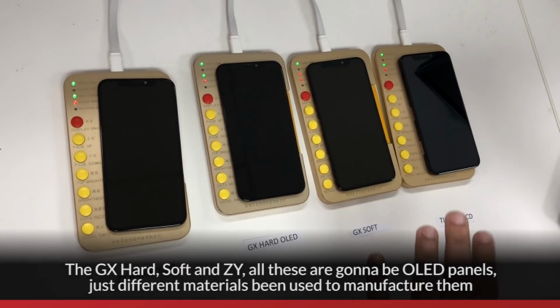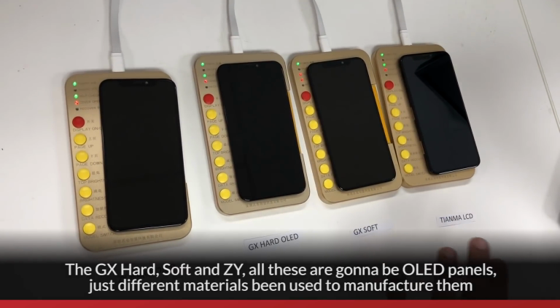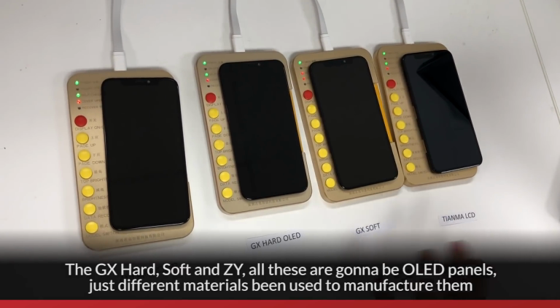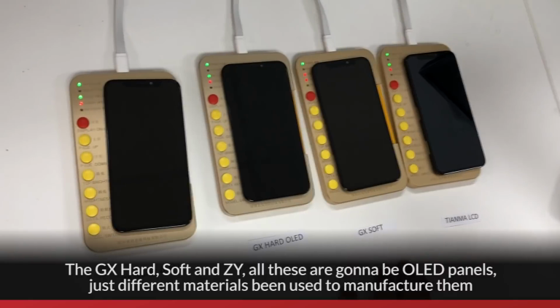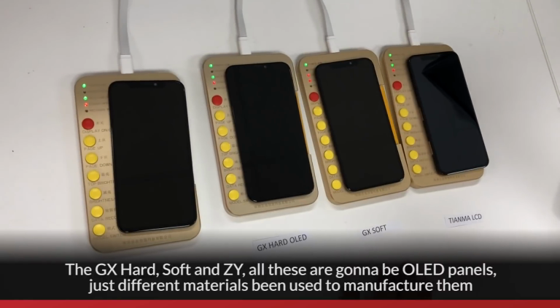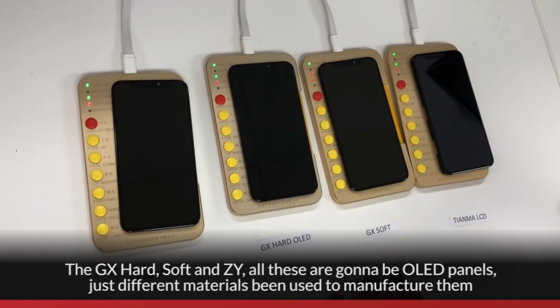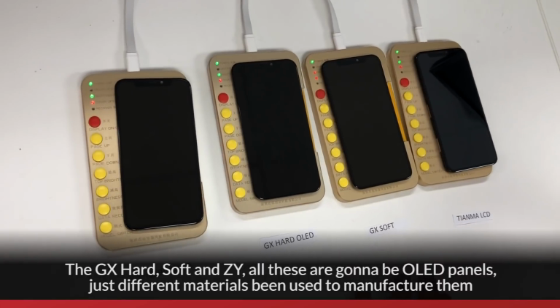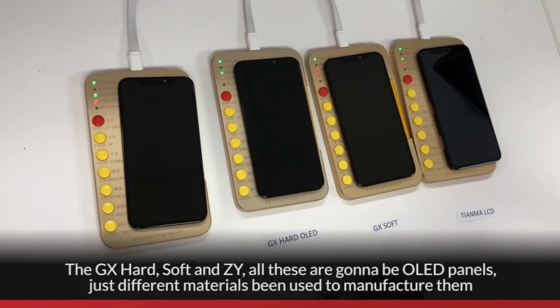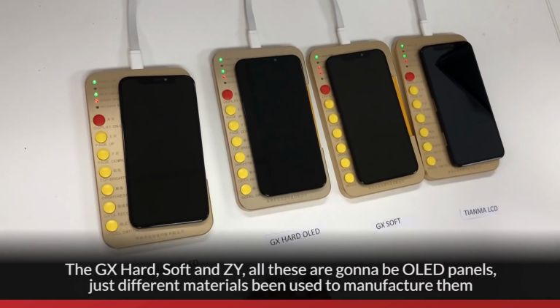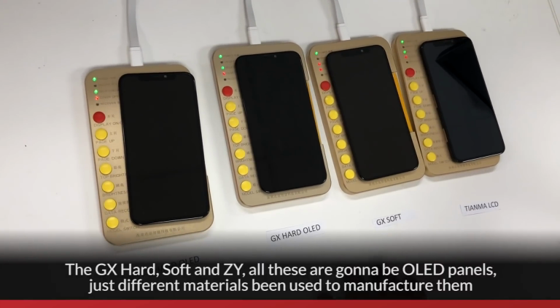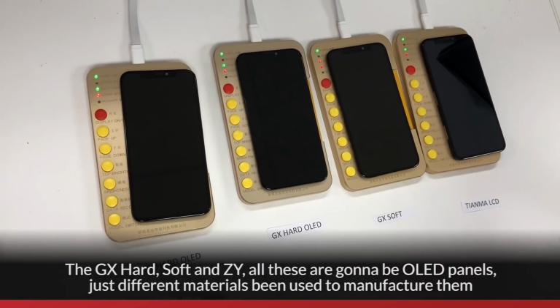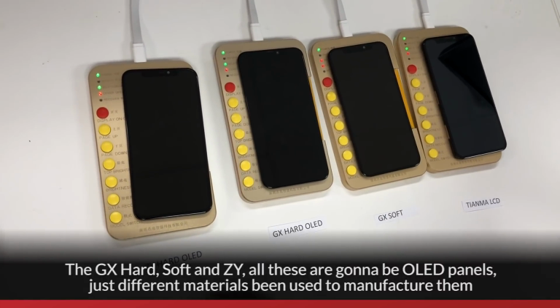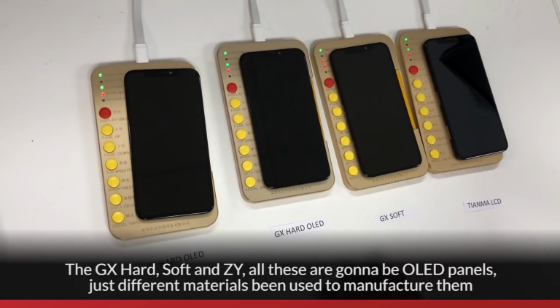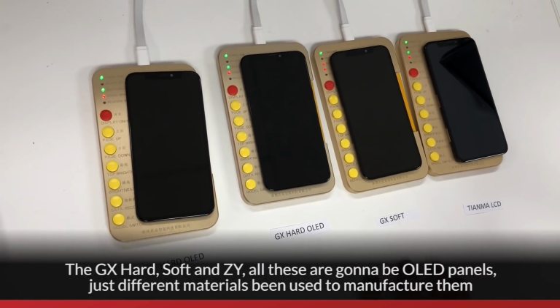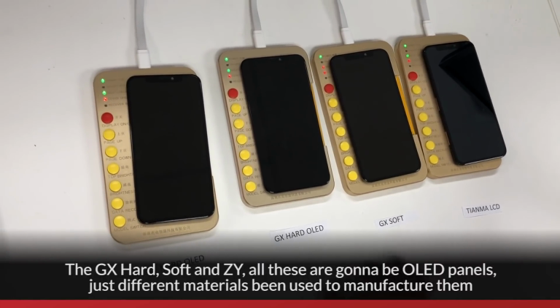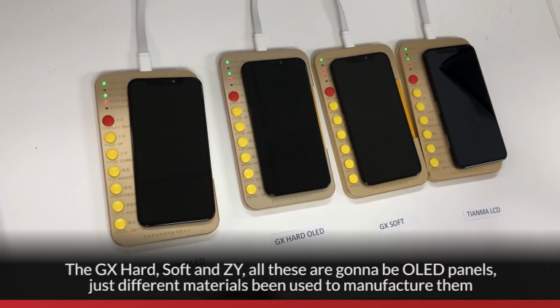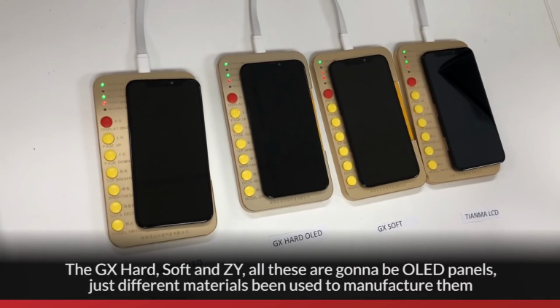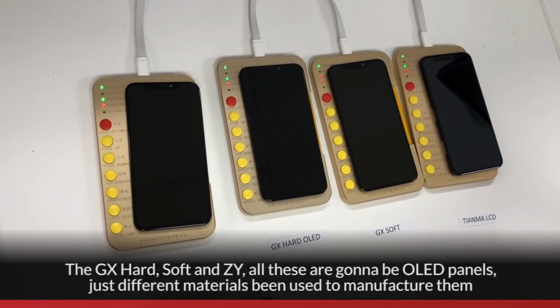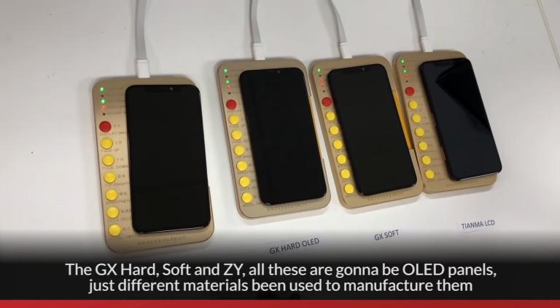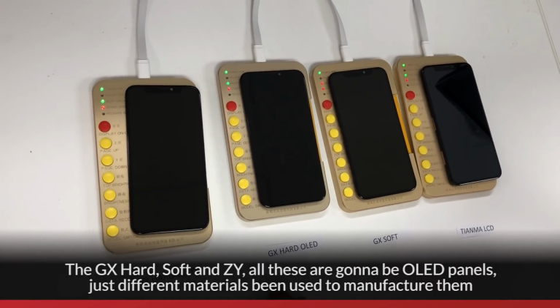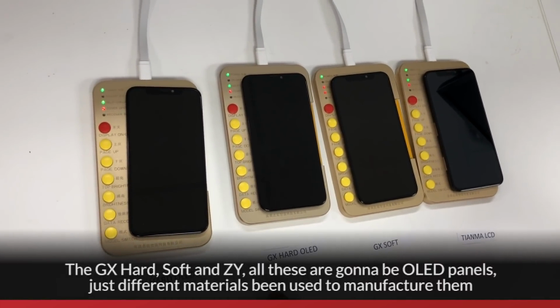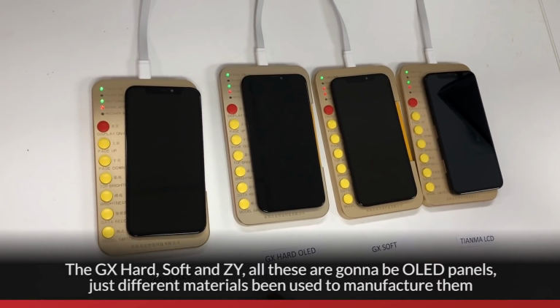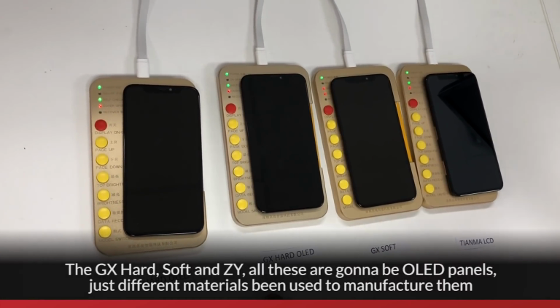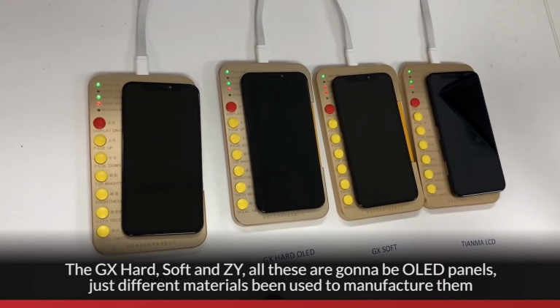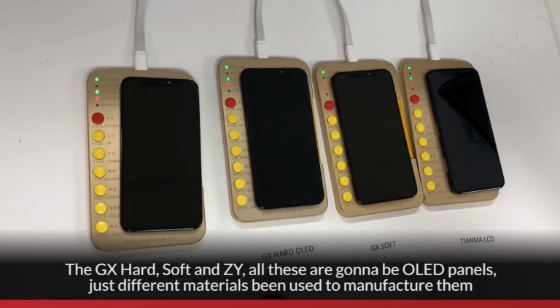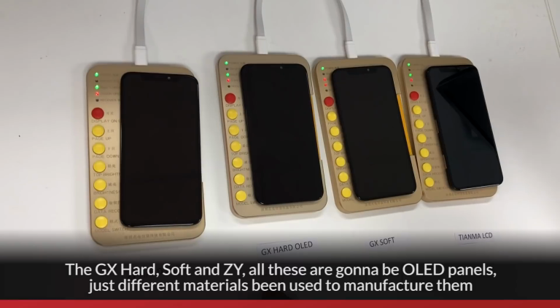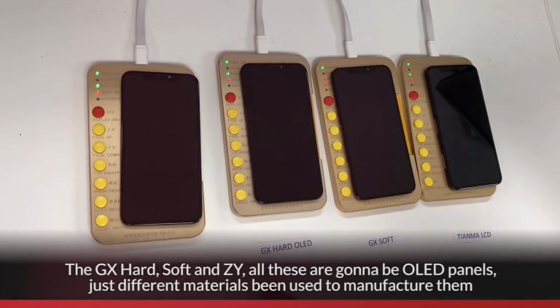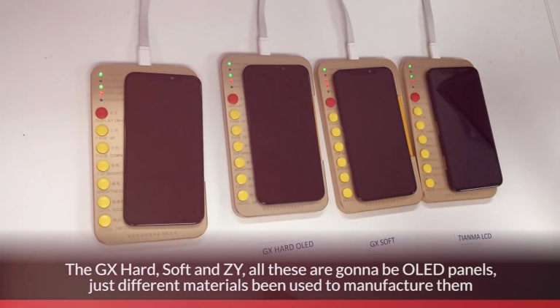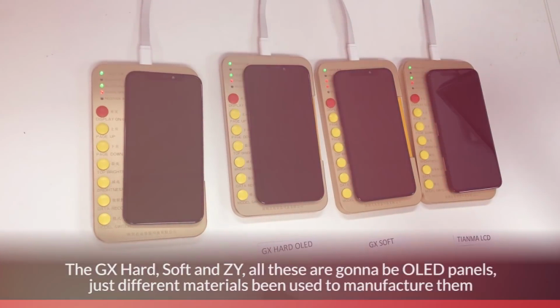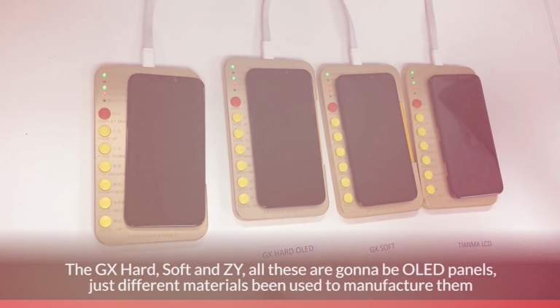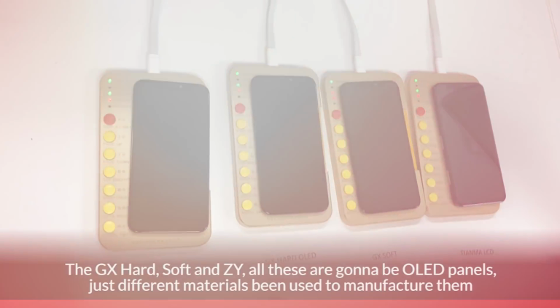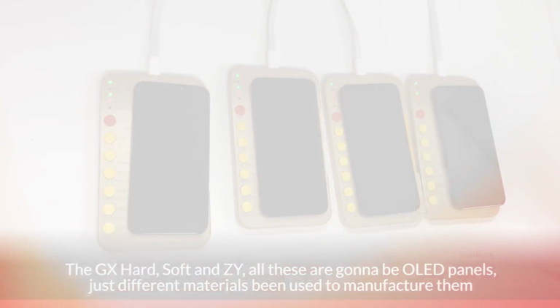The GX, hard, soft, and ZY — all of these are going to be OLED panels, just with different materials being used to manufacture them.